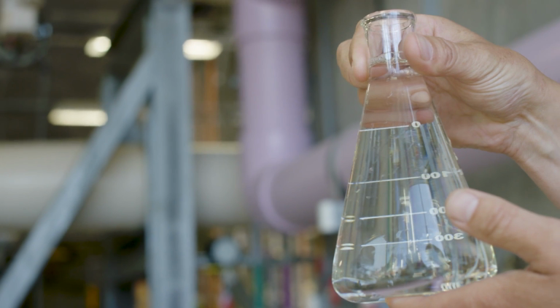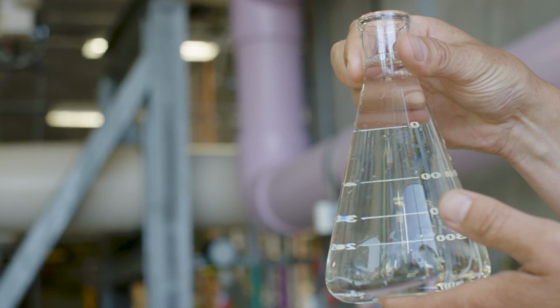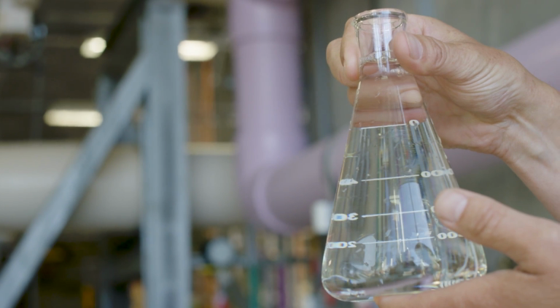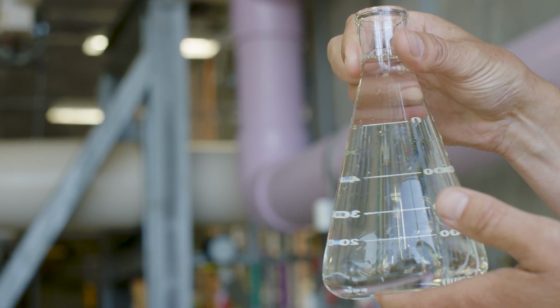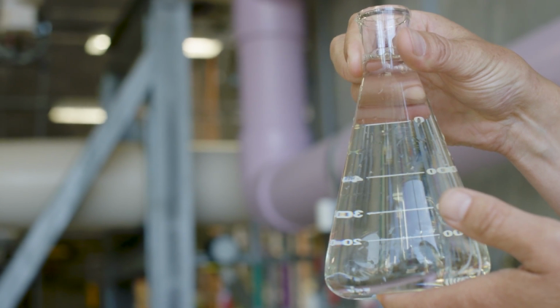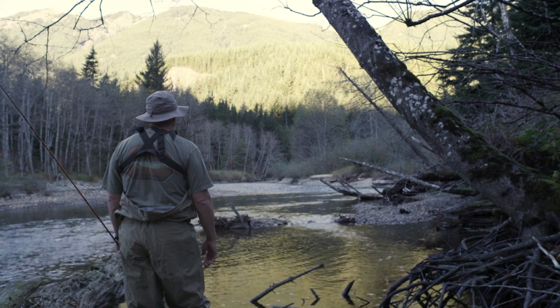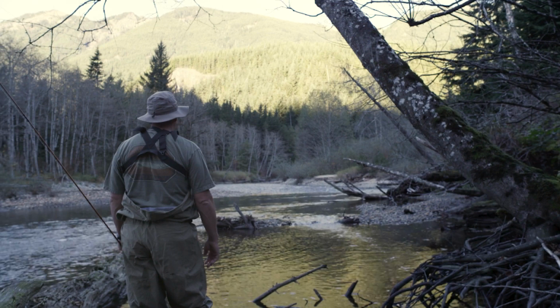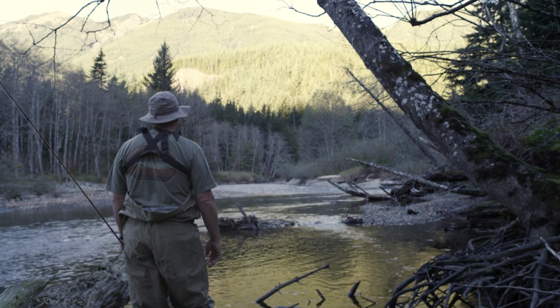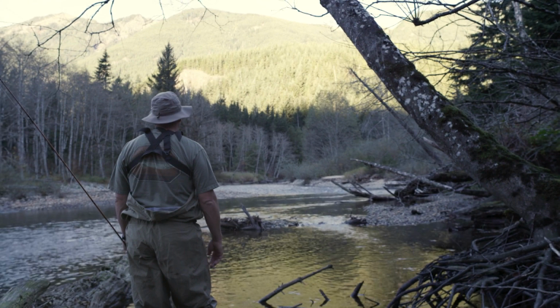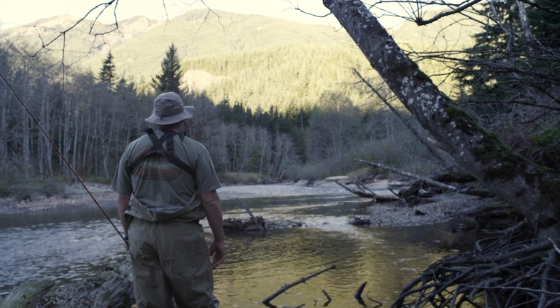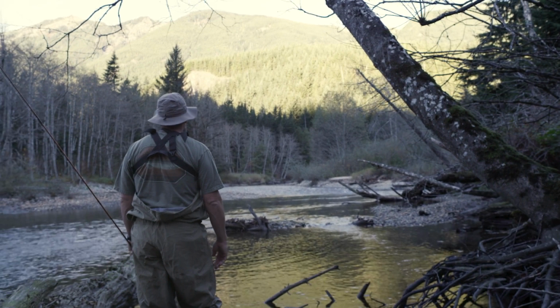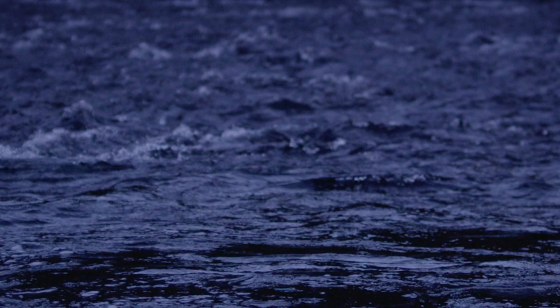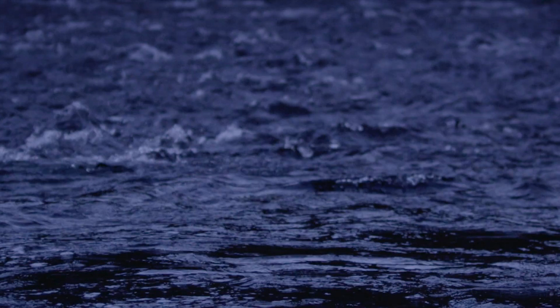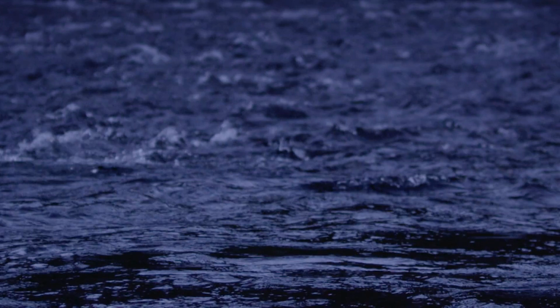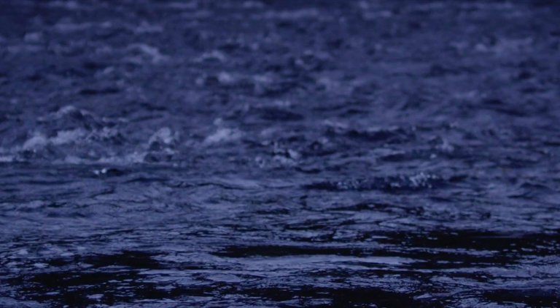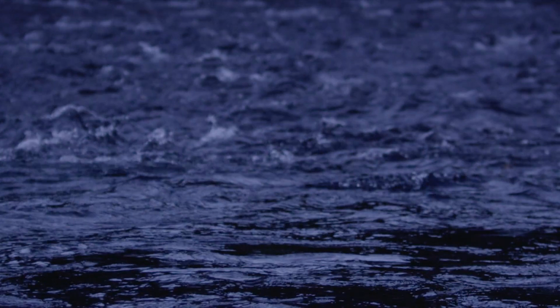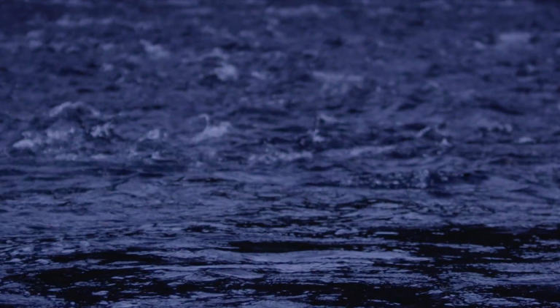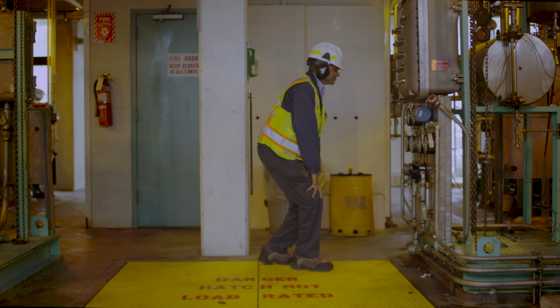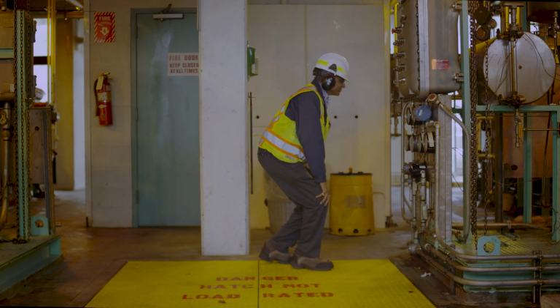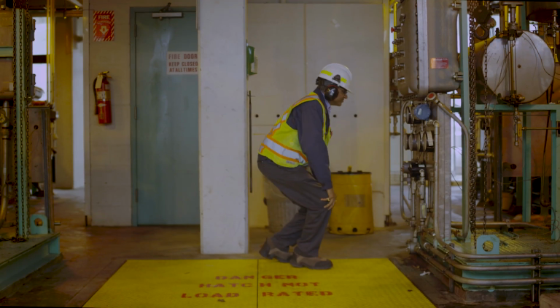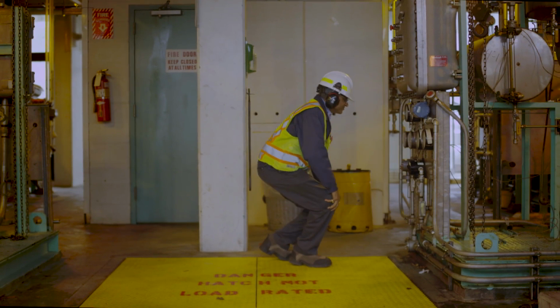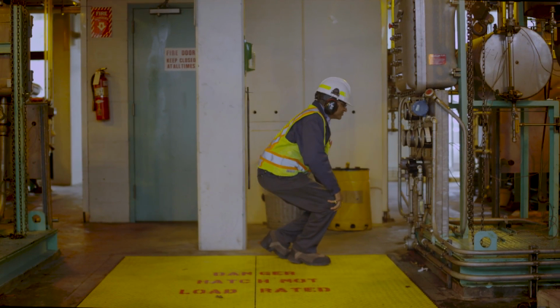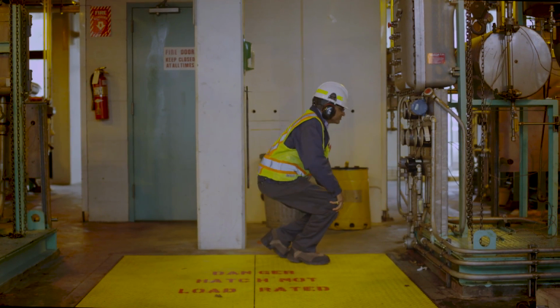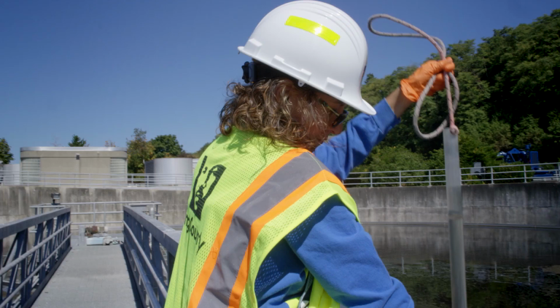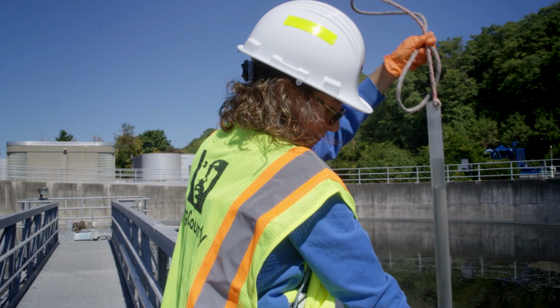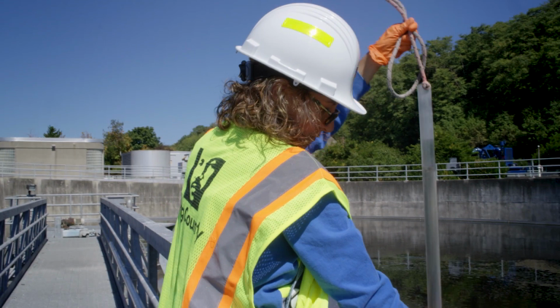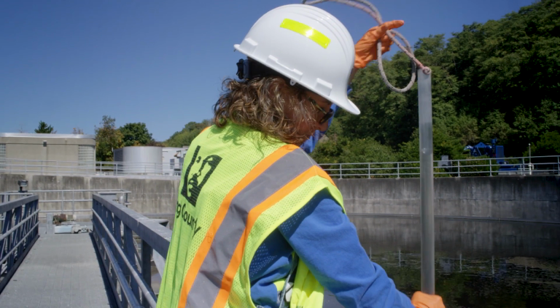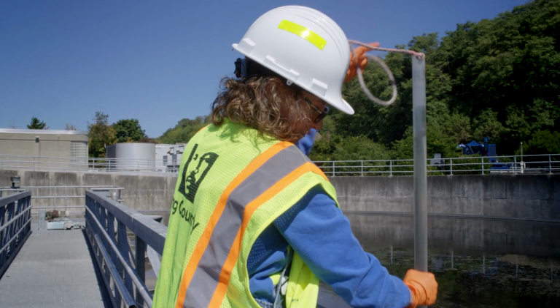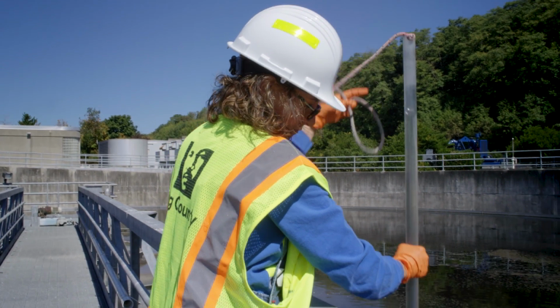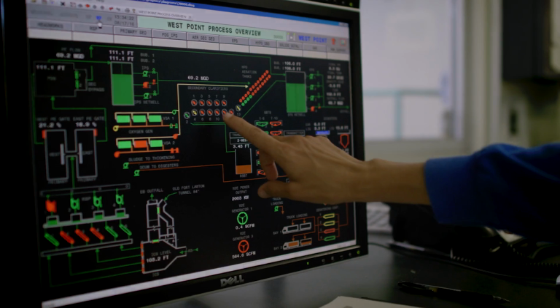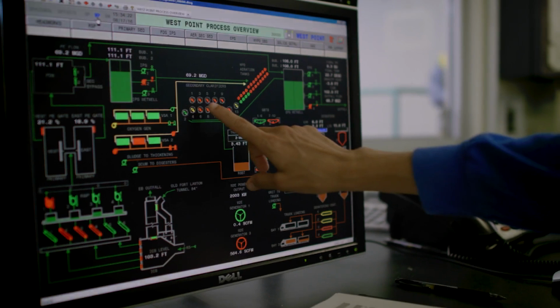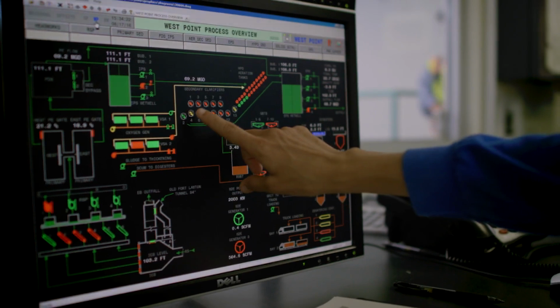To understand how we clean water, you just need to know how nature does it. We really do the same thing, only we do it a lot faster using engineering technology.